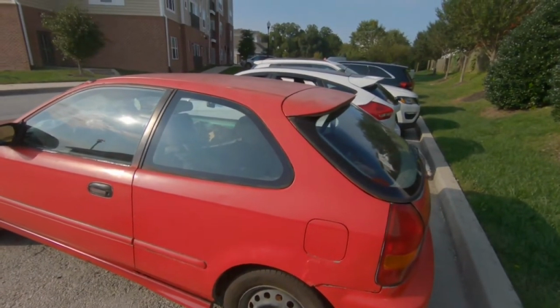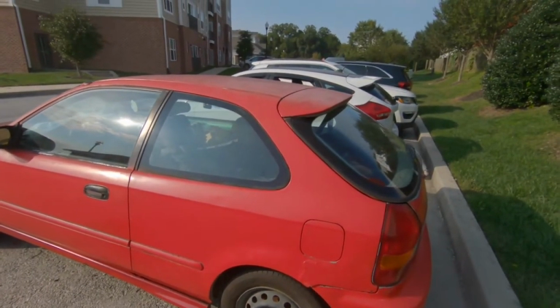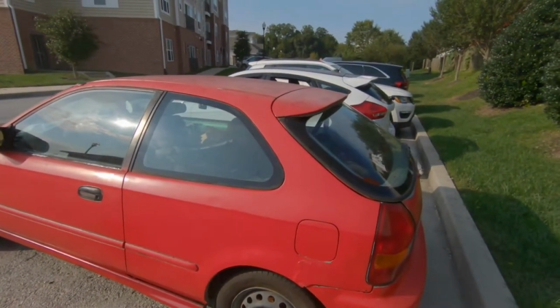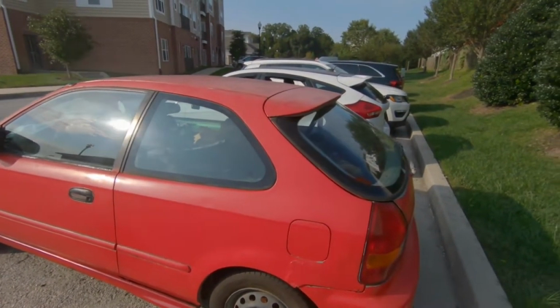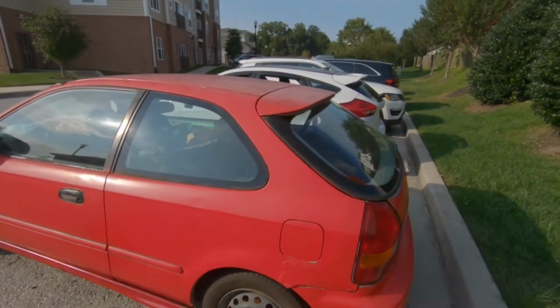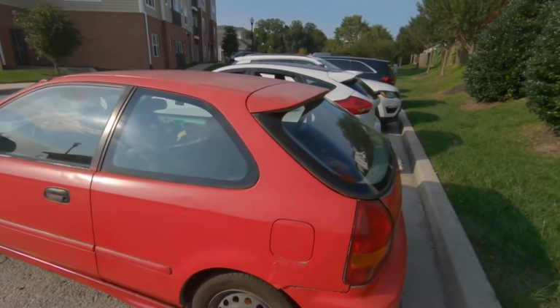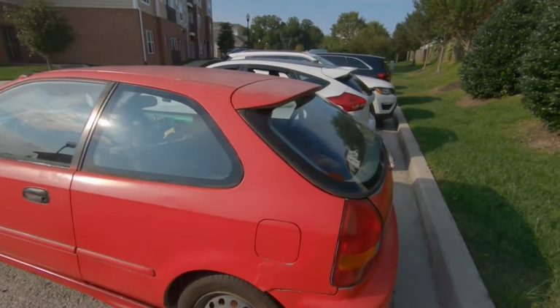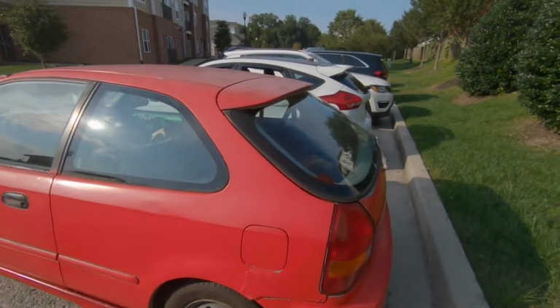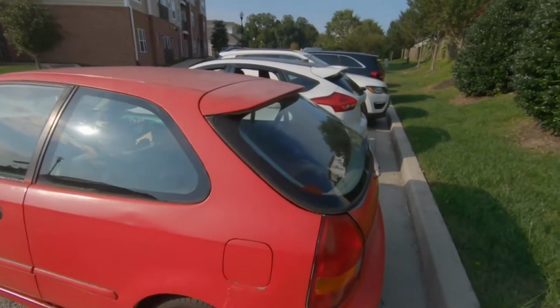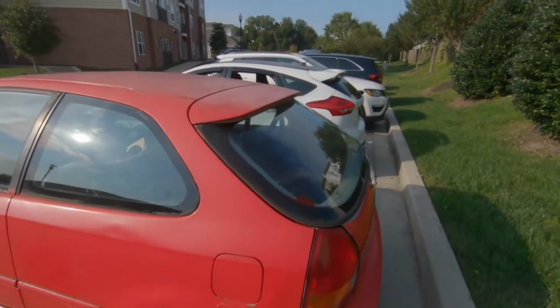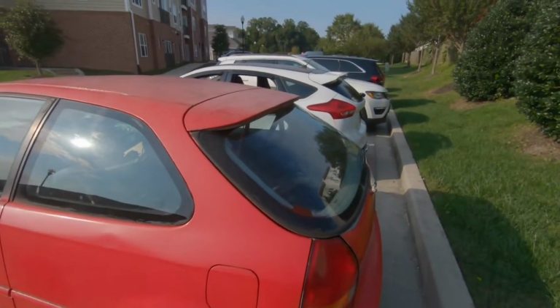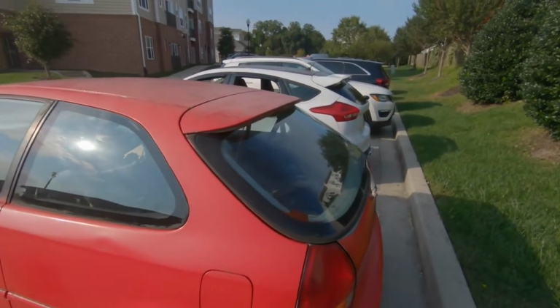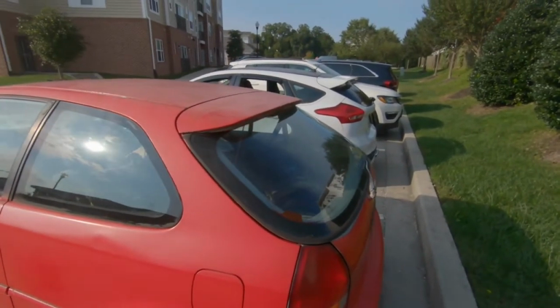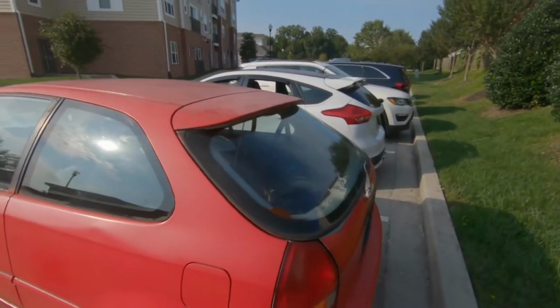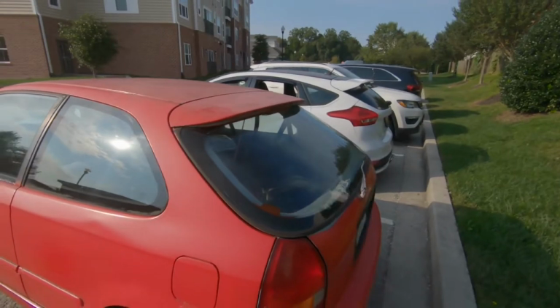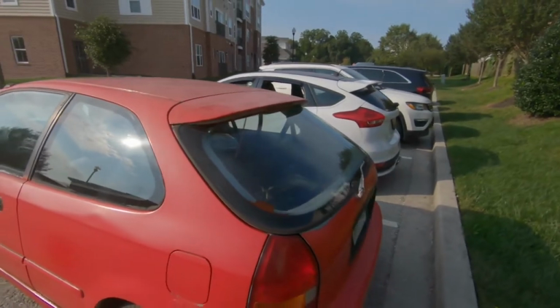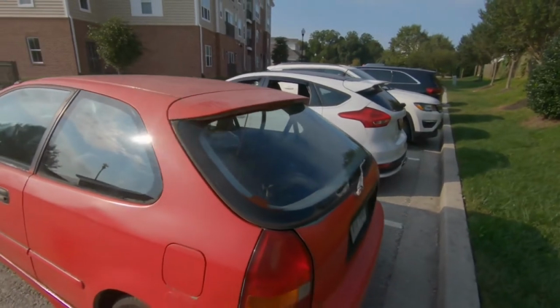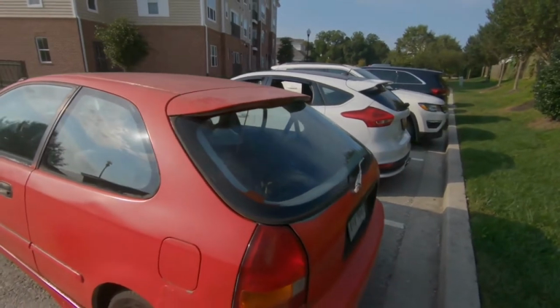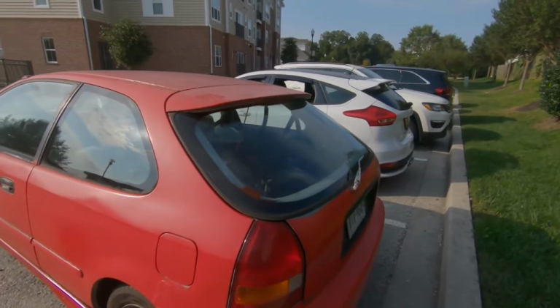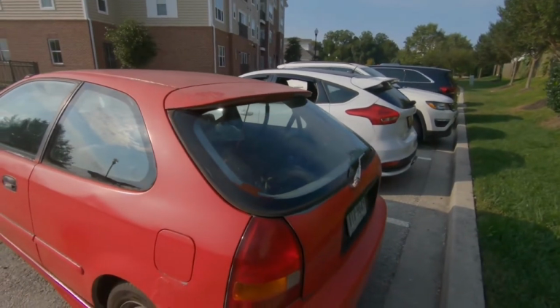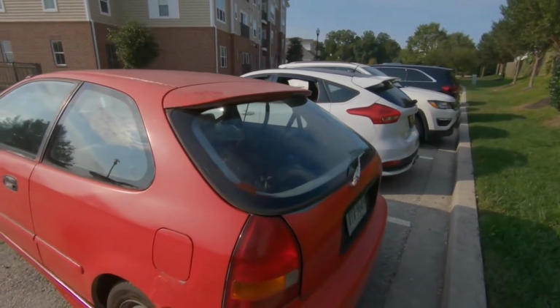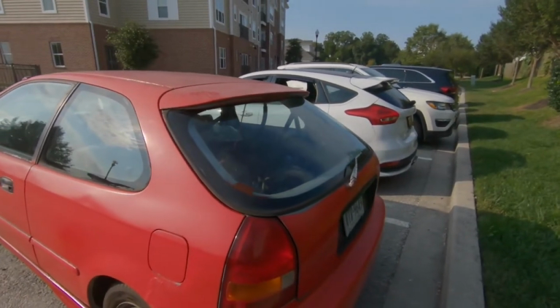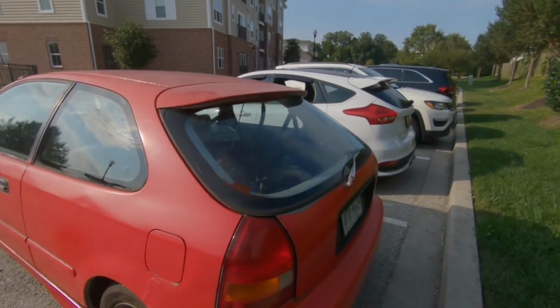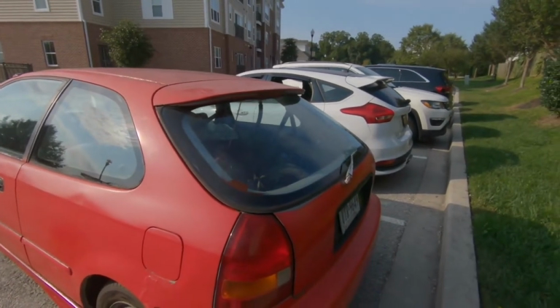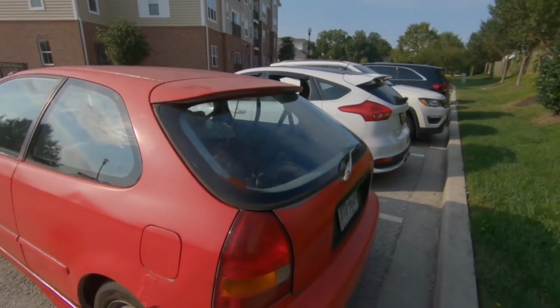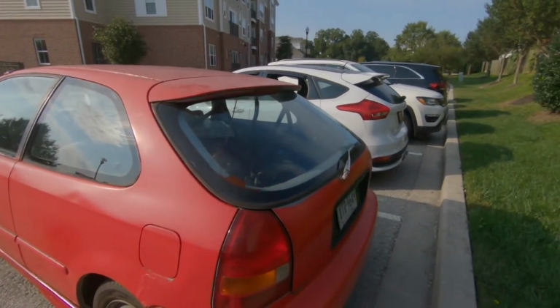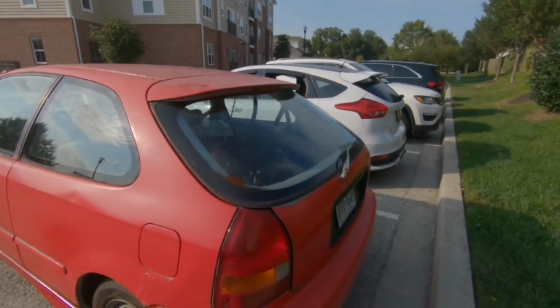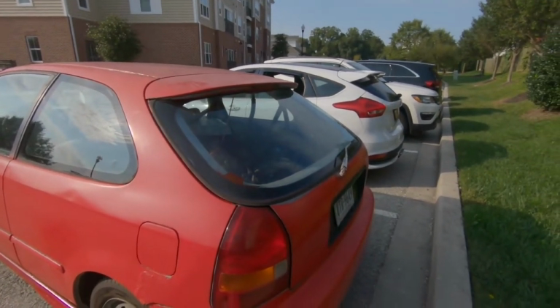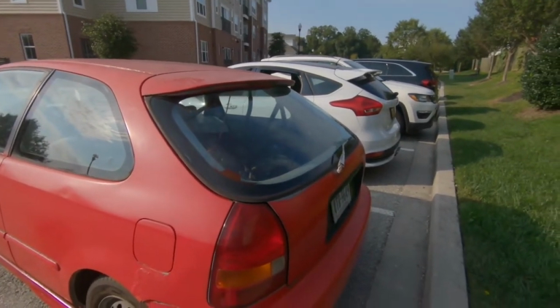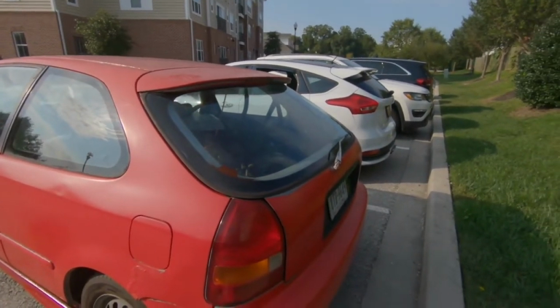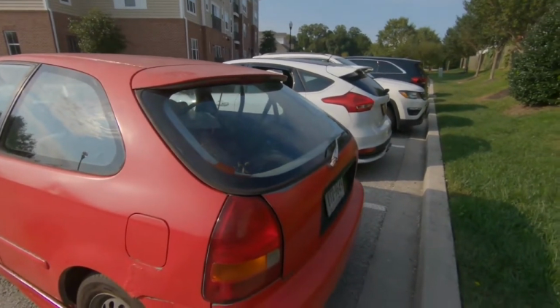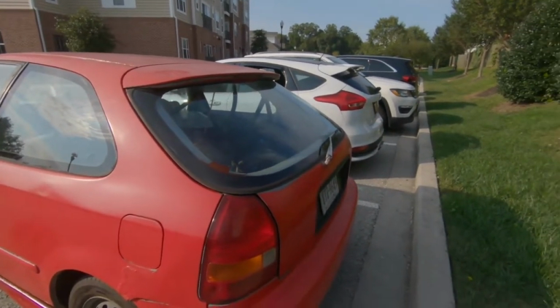I picked it up for pretty cheap. I have goals to potentially get an engine swap on this car.